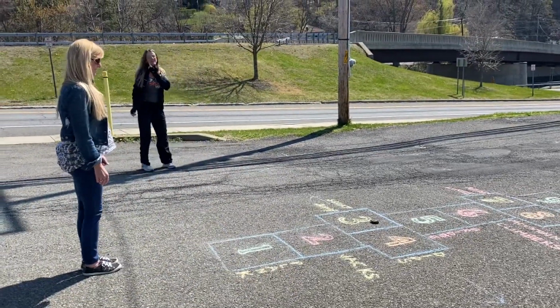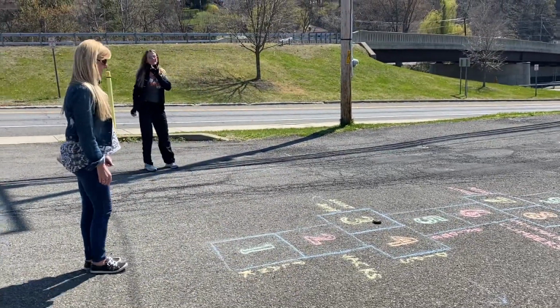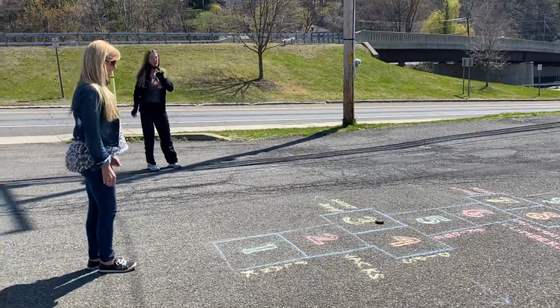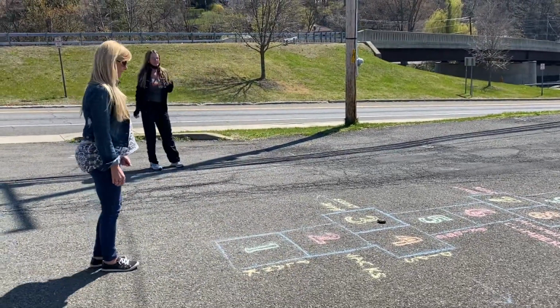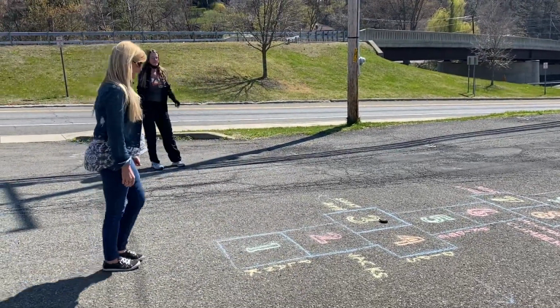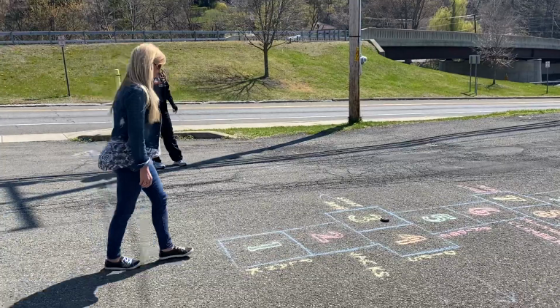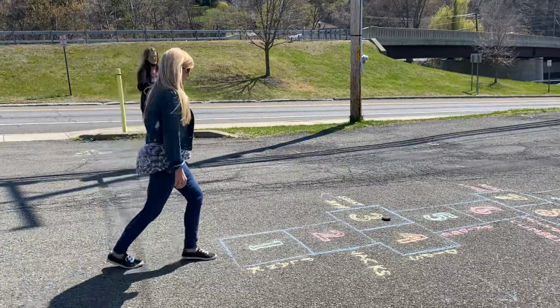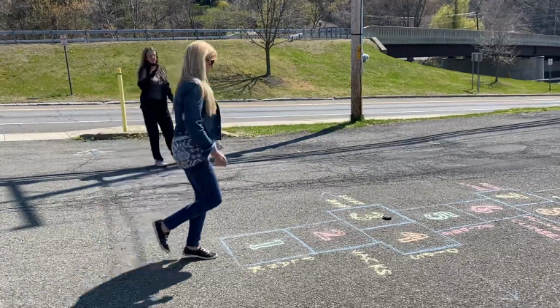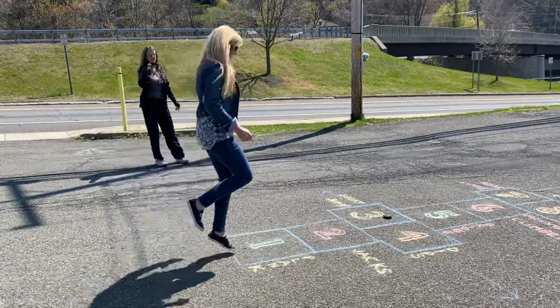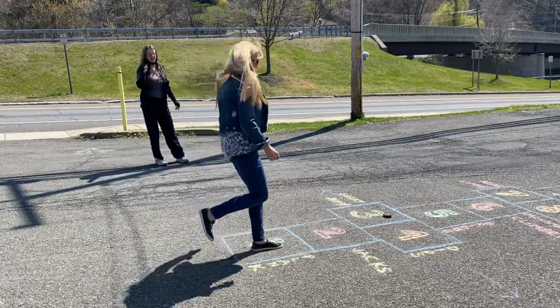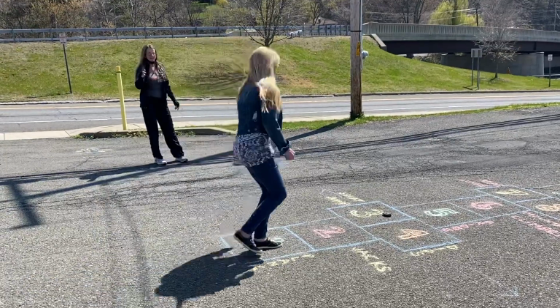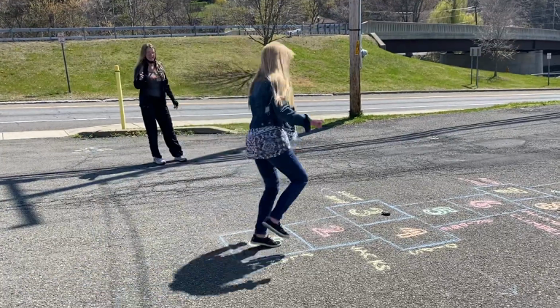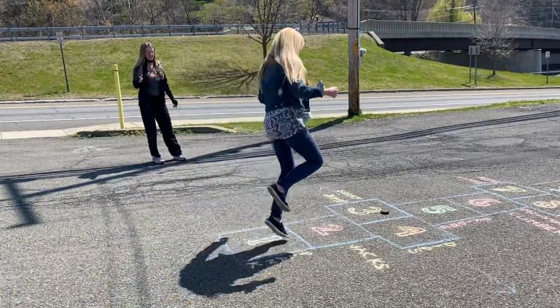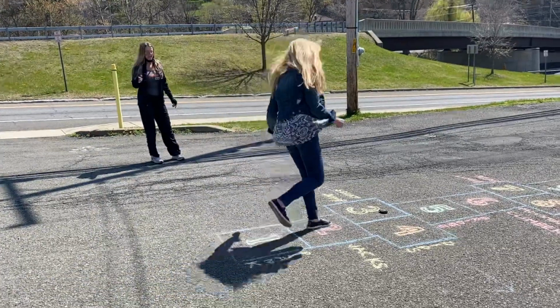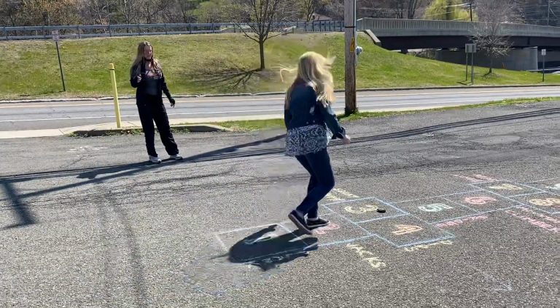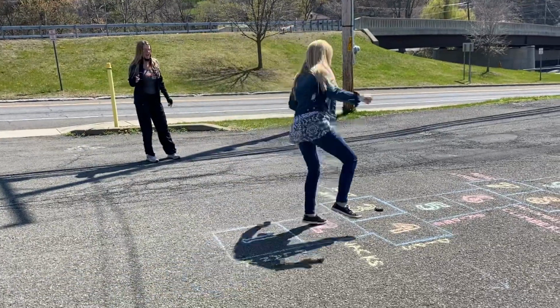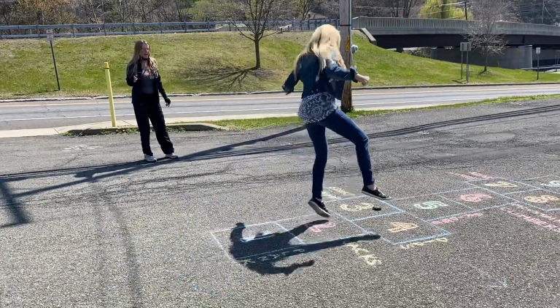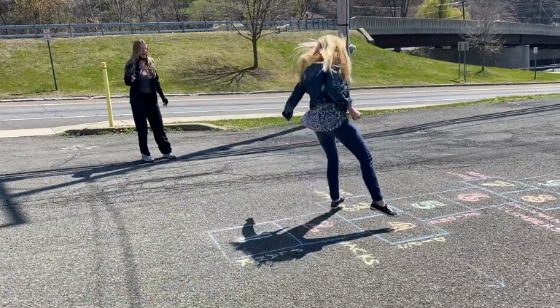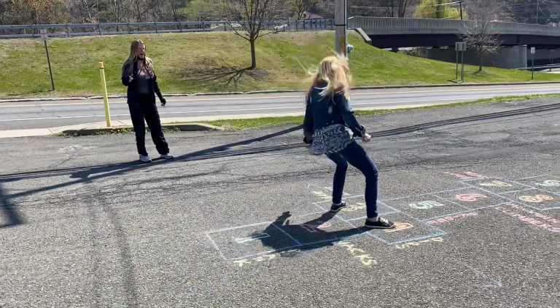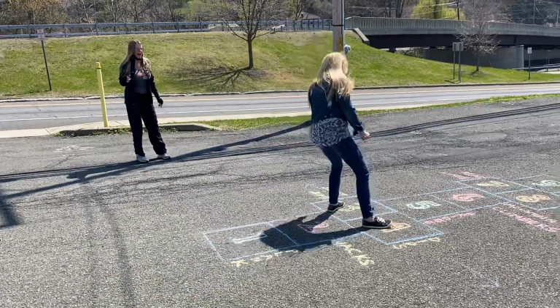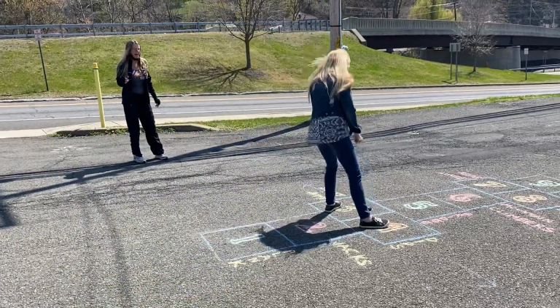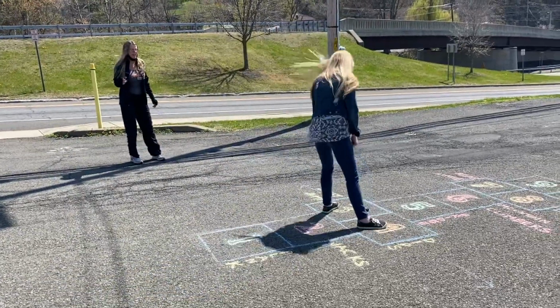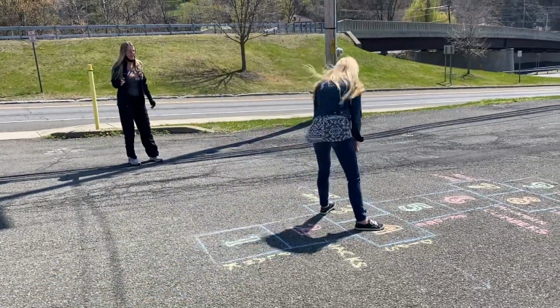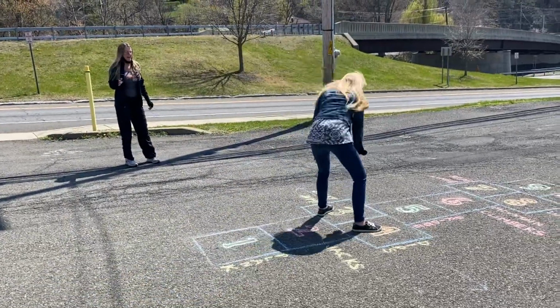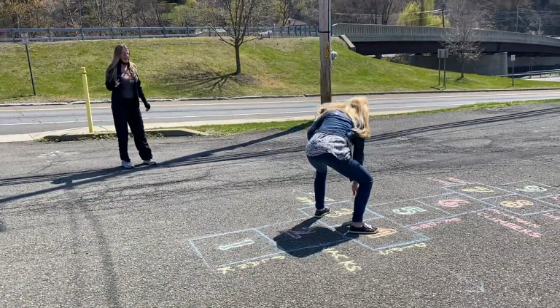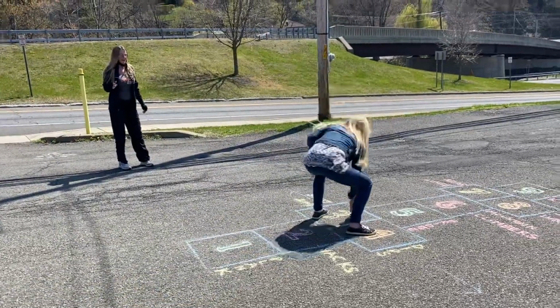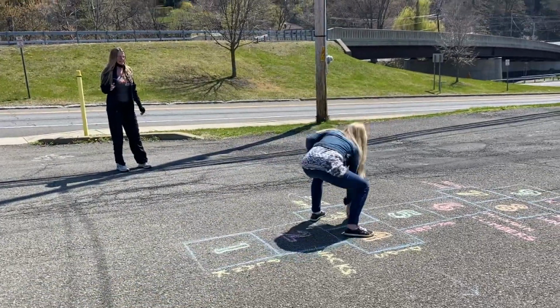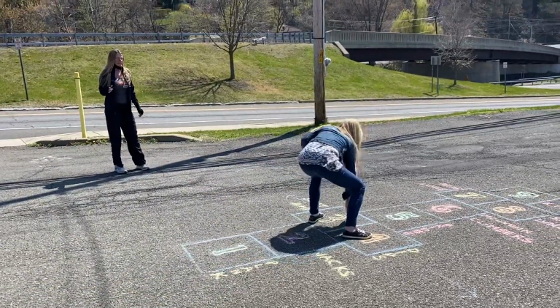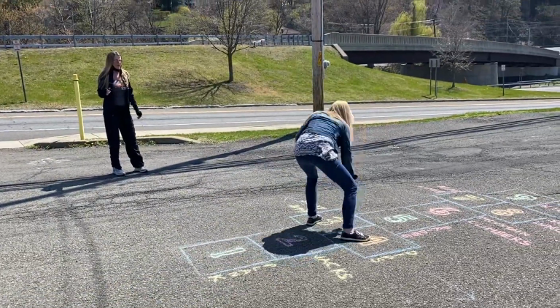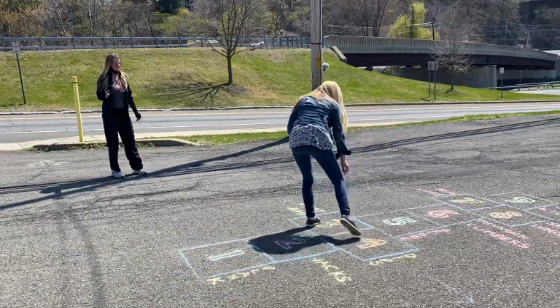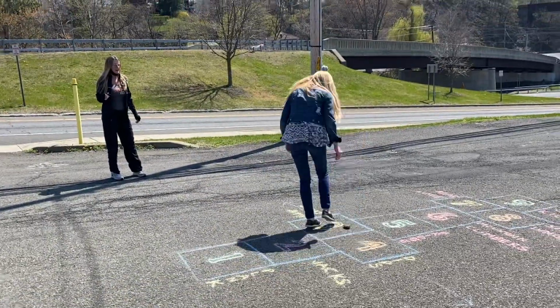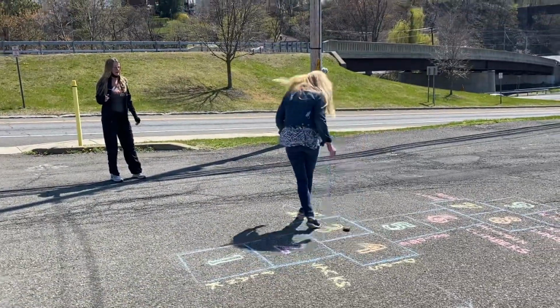Oh, squat jumps! Let's put a zero behind it. No! Alright, squat jumps.